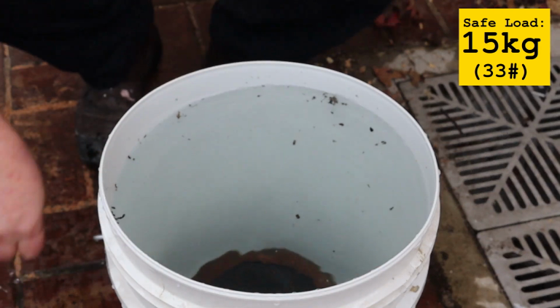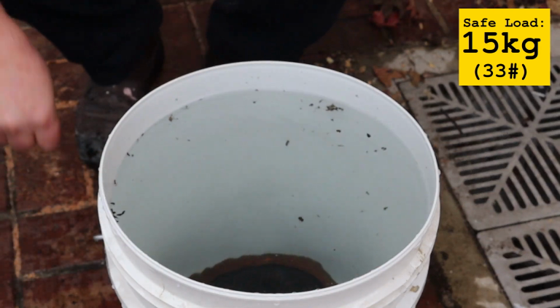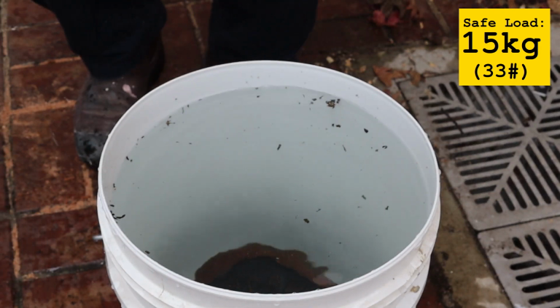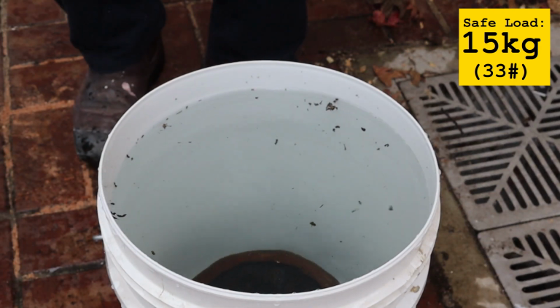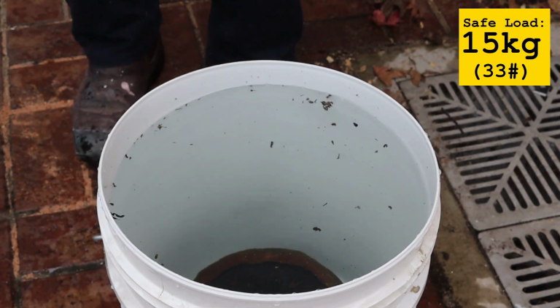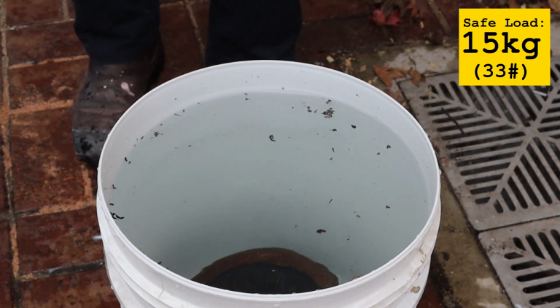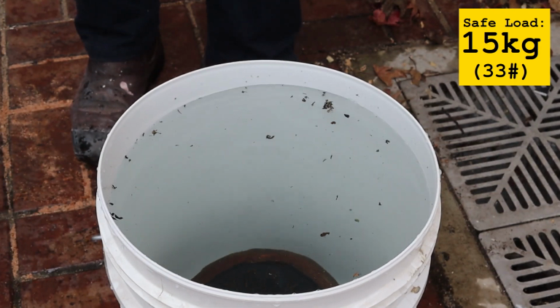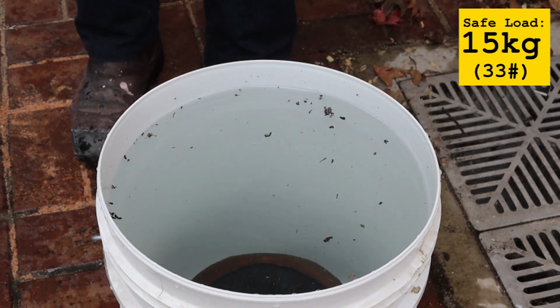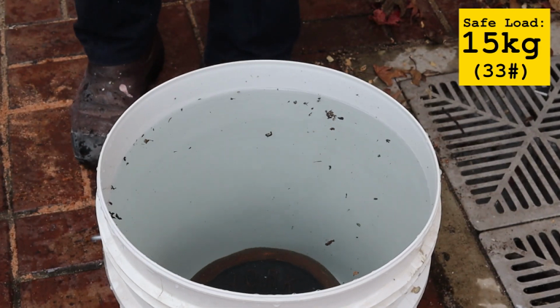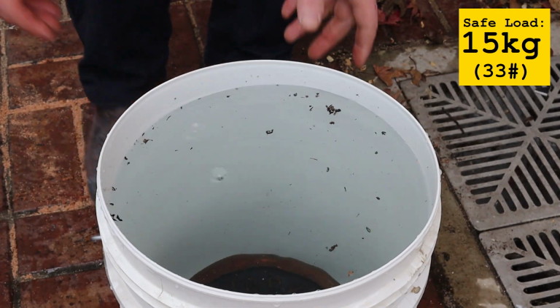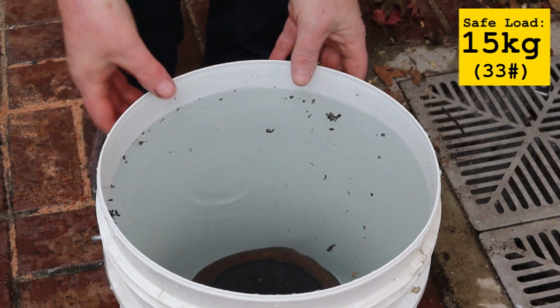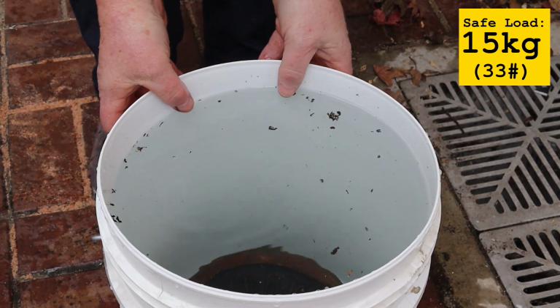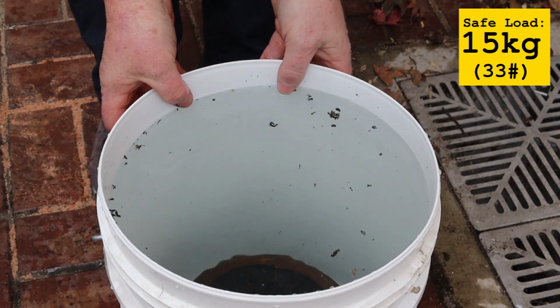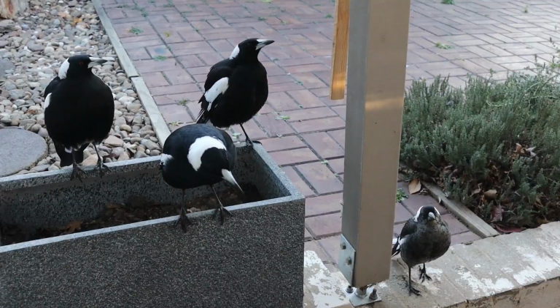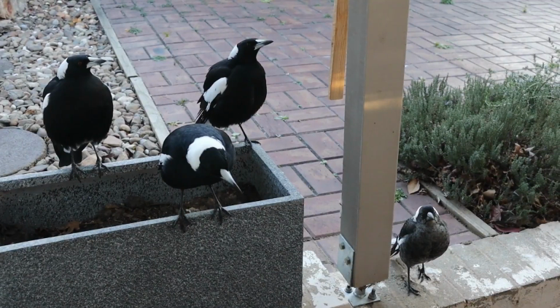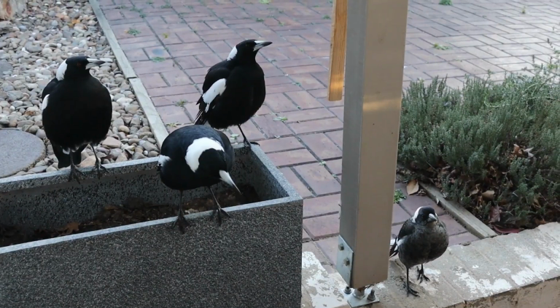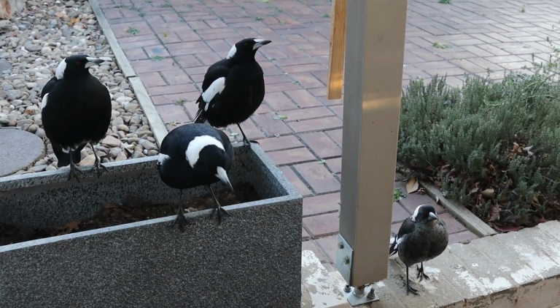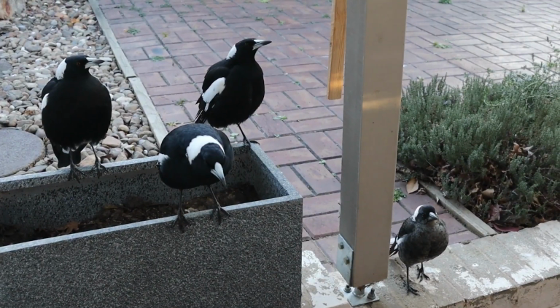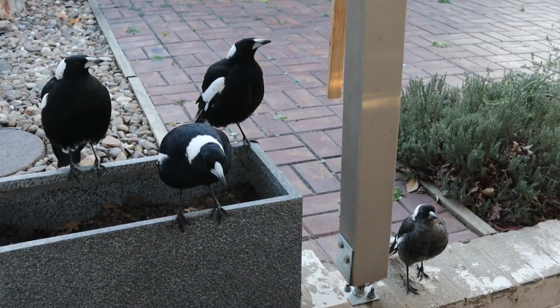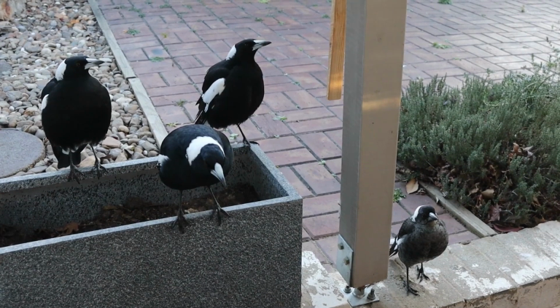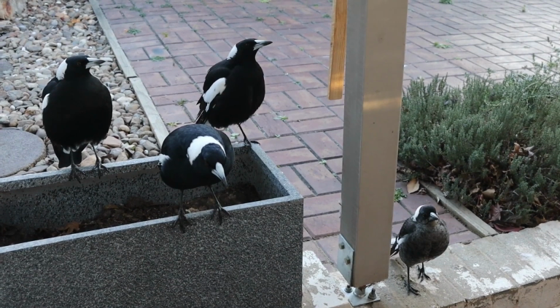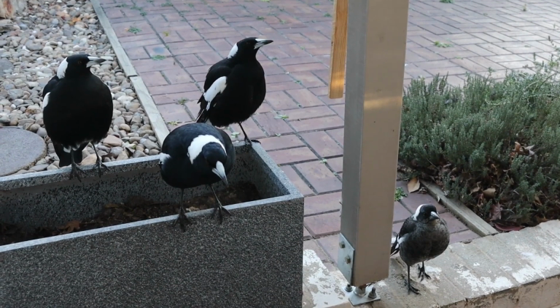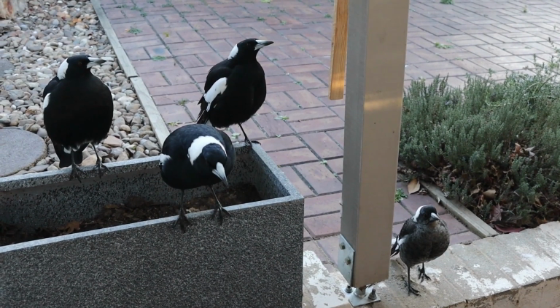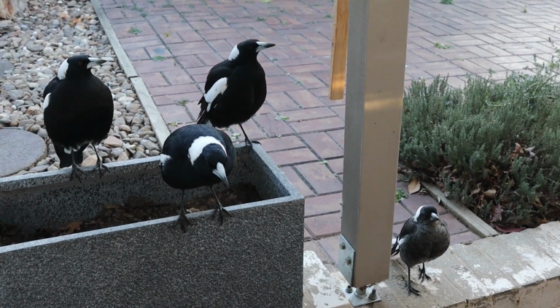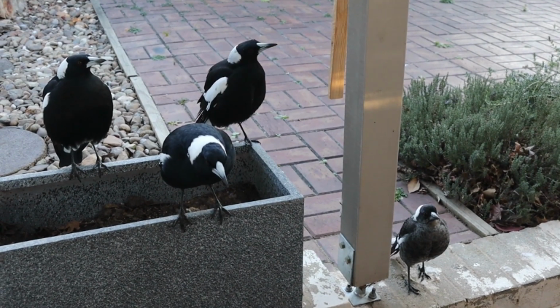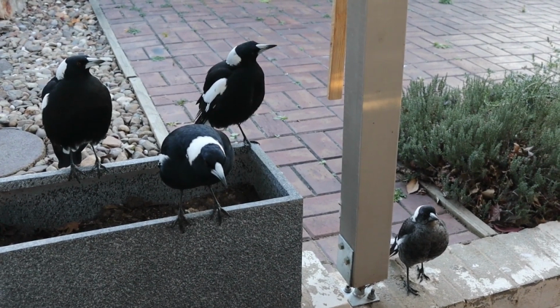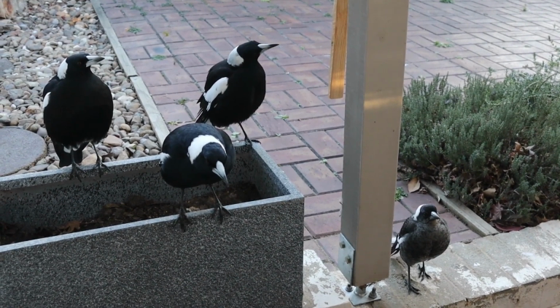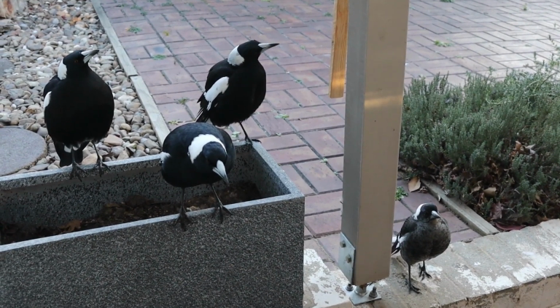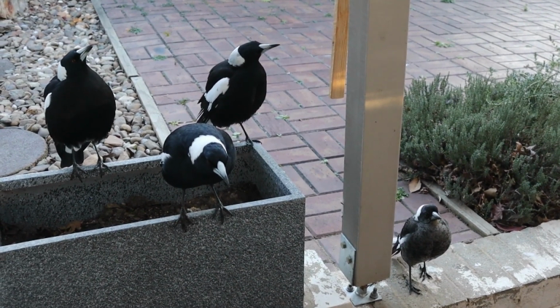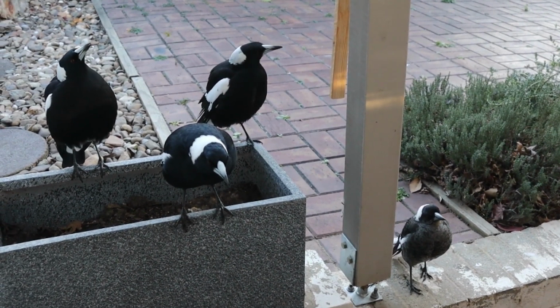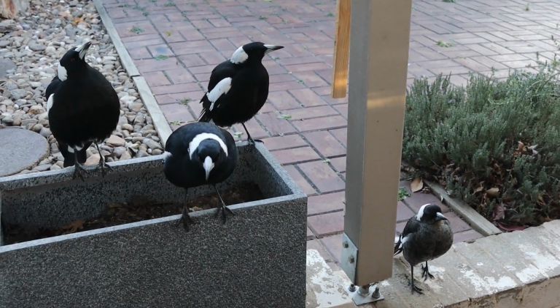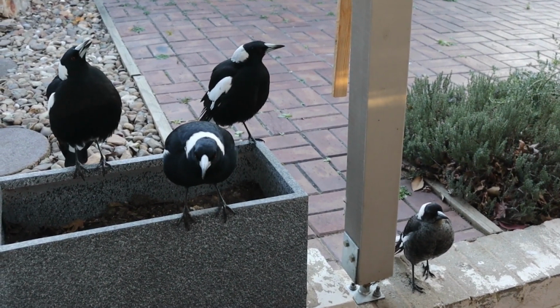That's all for now. Thanks for watching. Tightwad Workshop is filmed in front of a live studio audience.